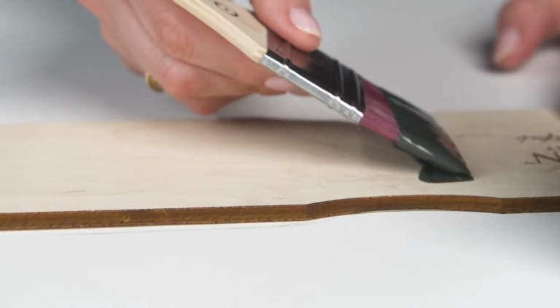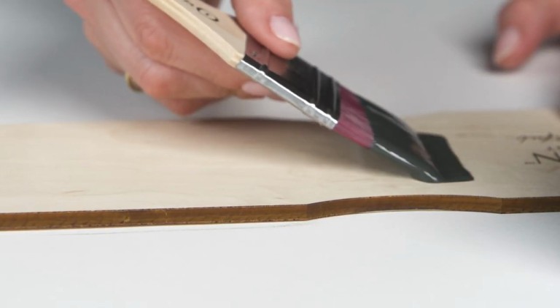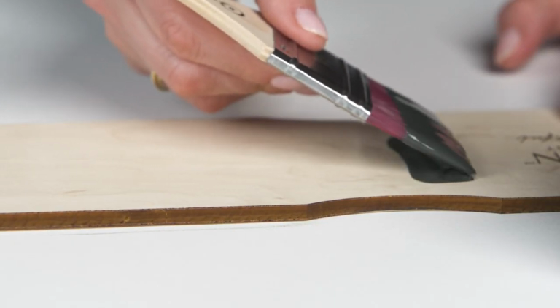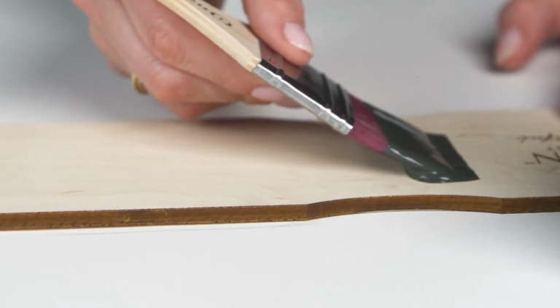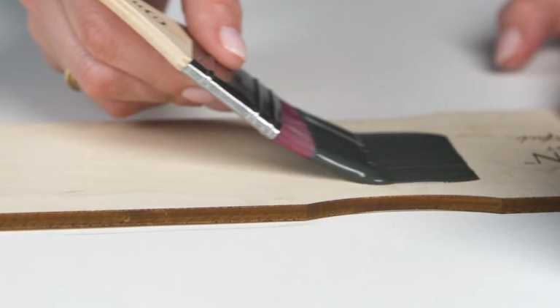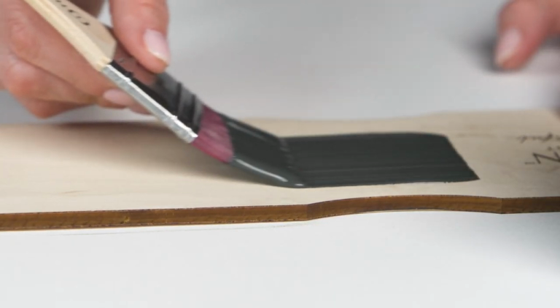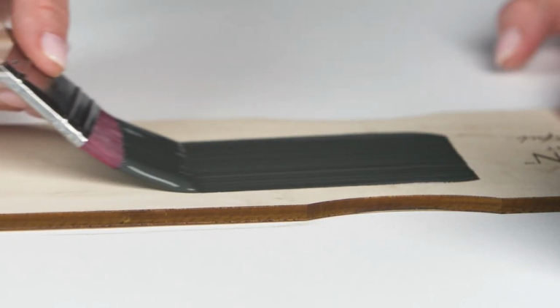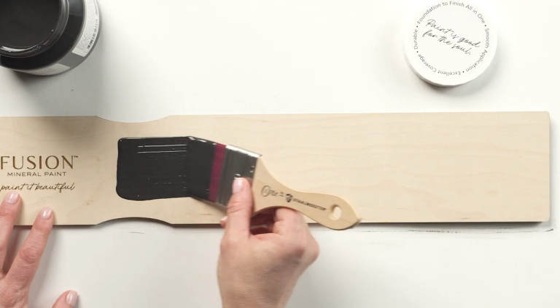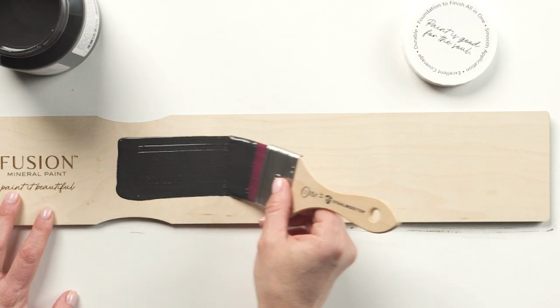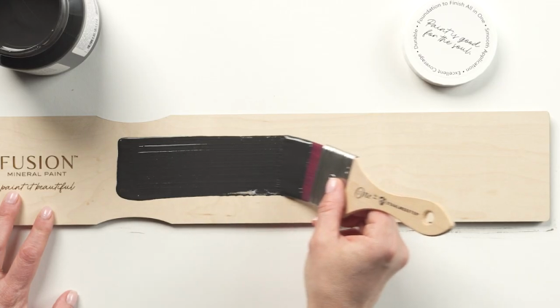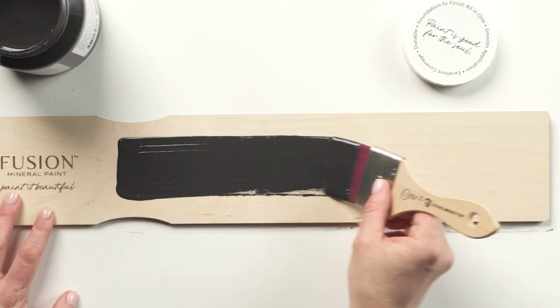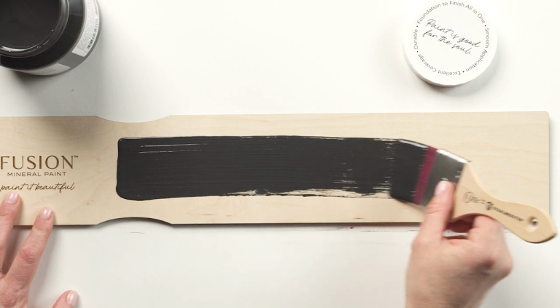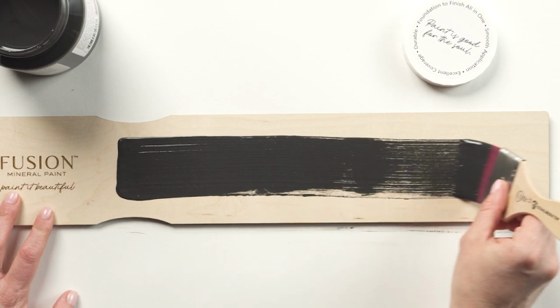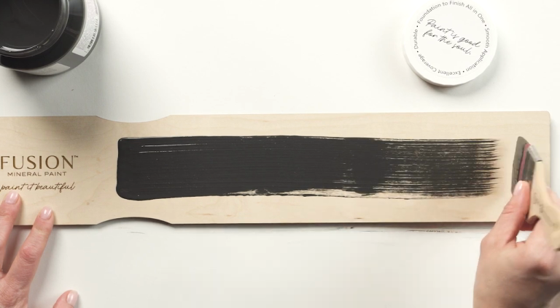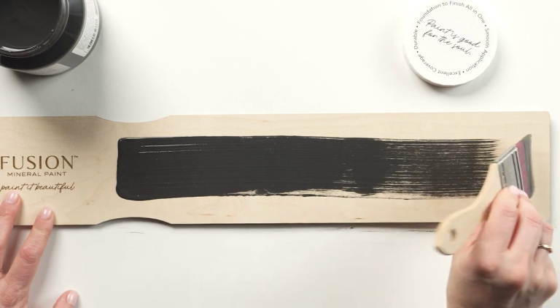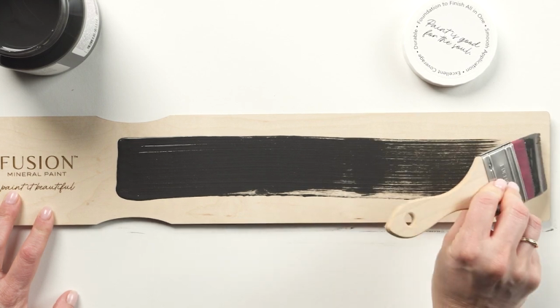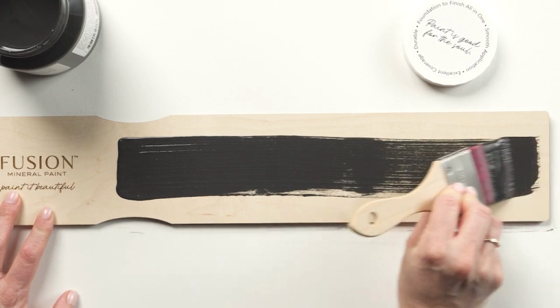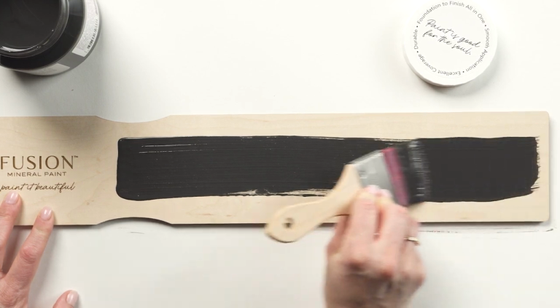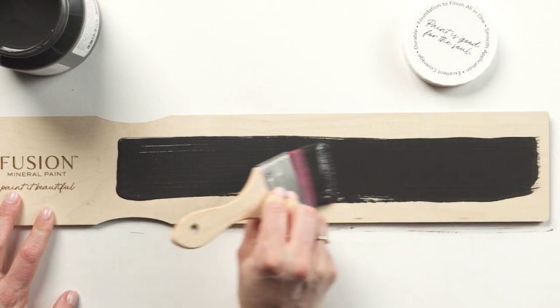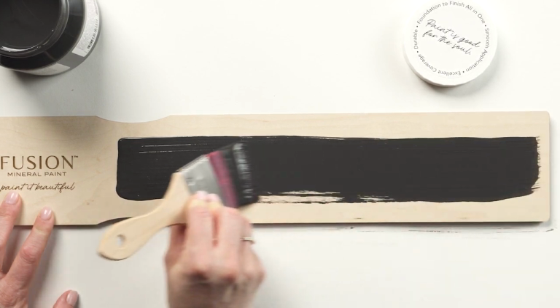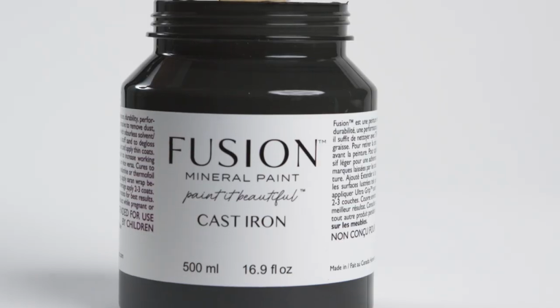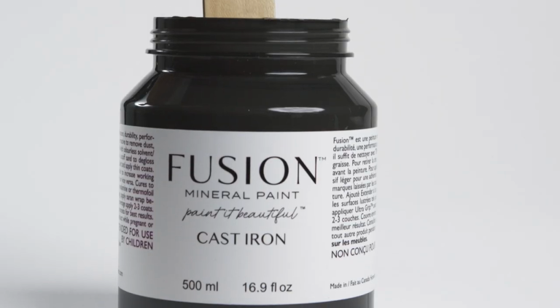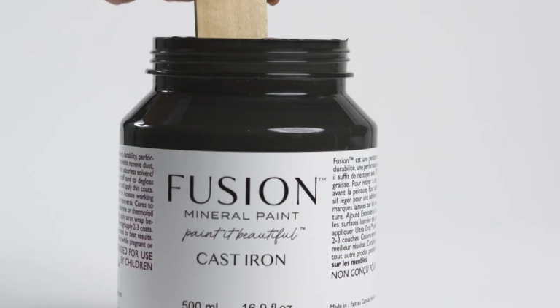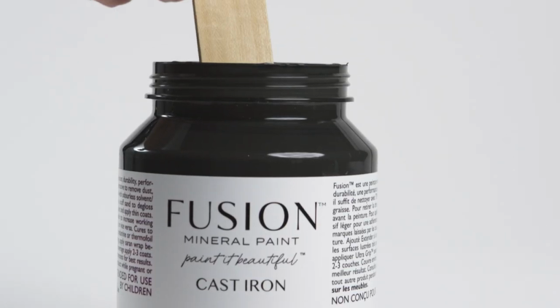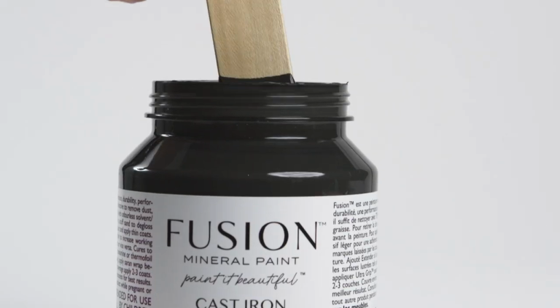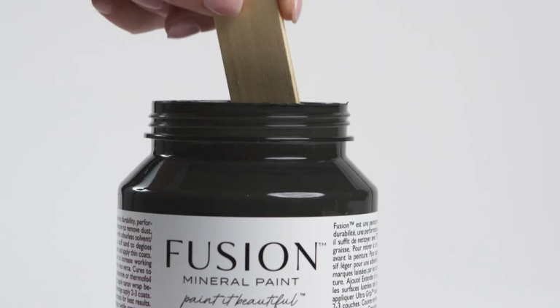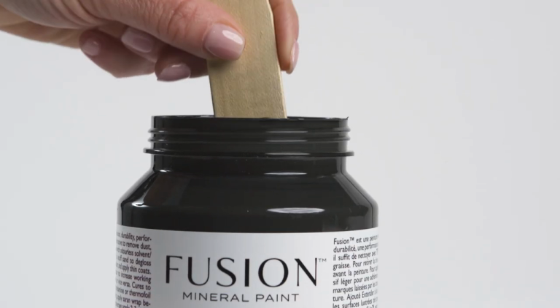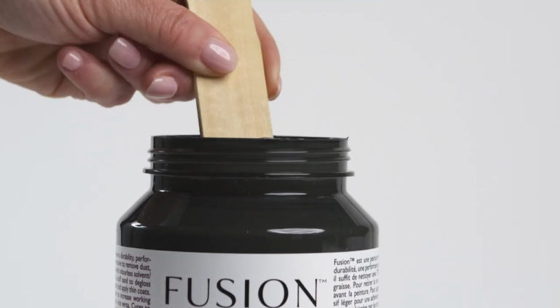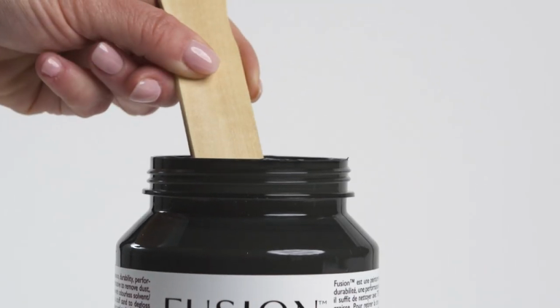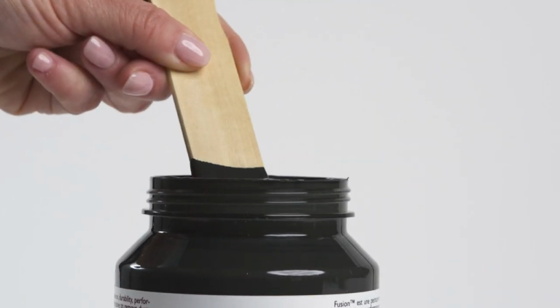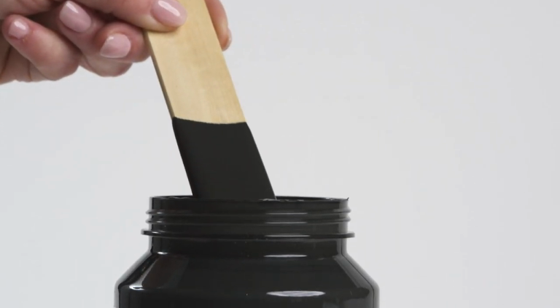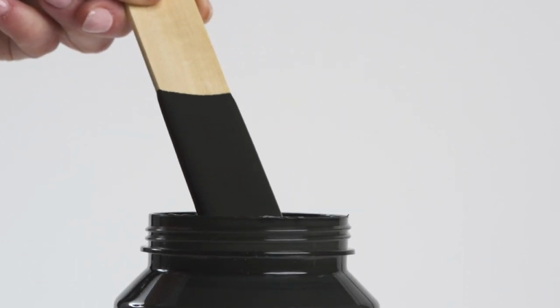Pair with Cashmere for a bold contrast, or Coal Black for a sophisticated tonal look.